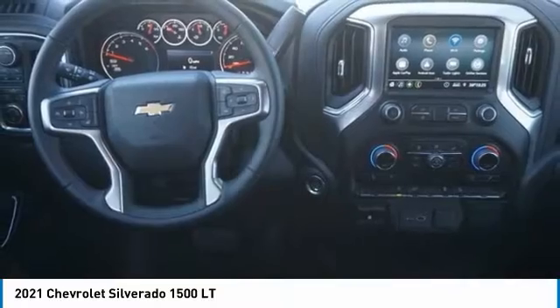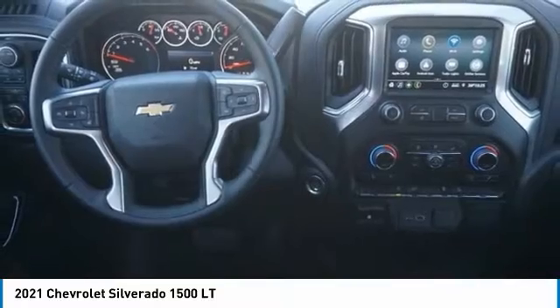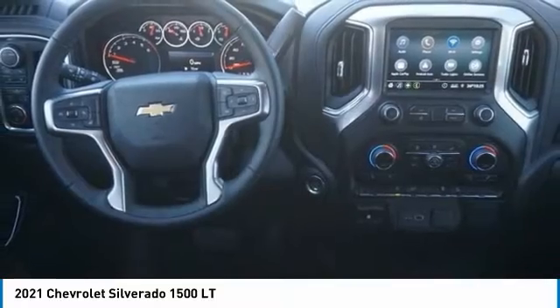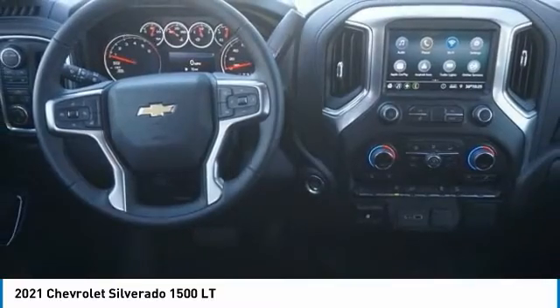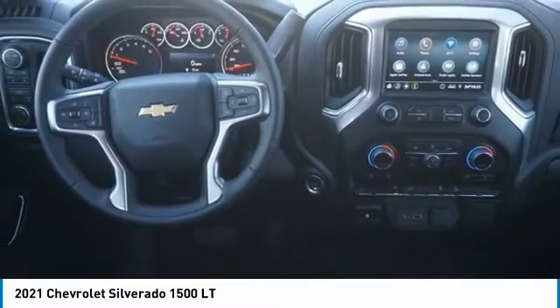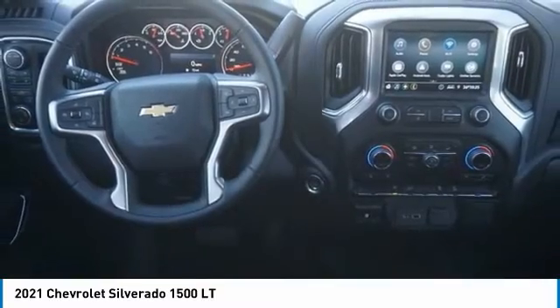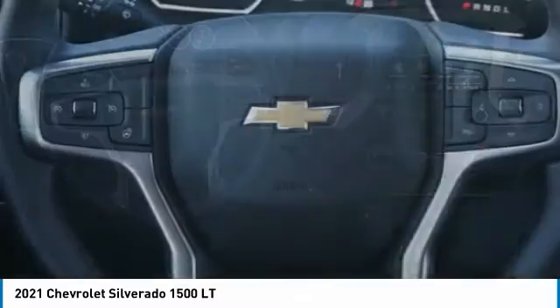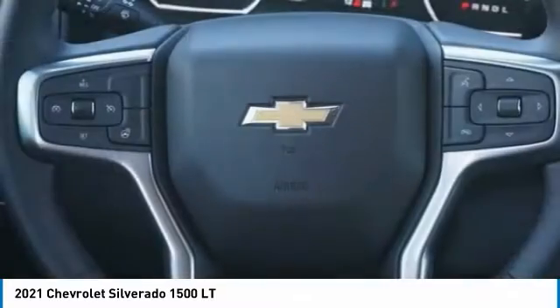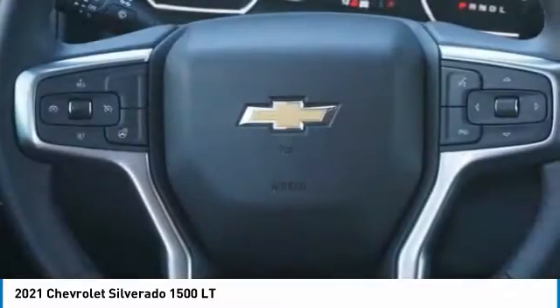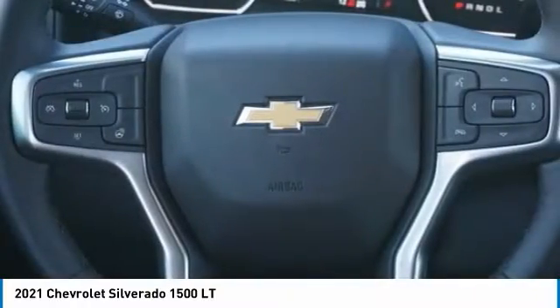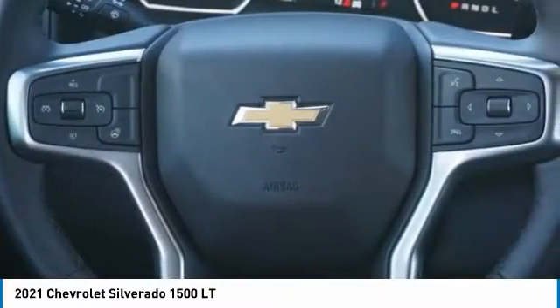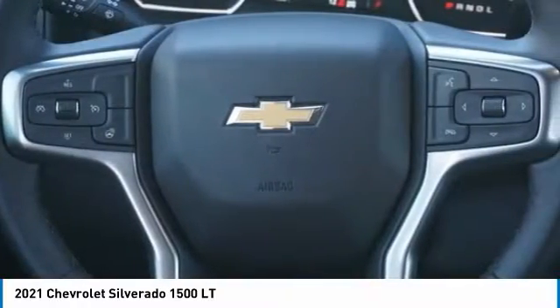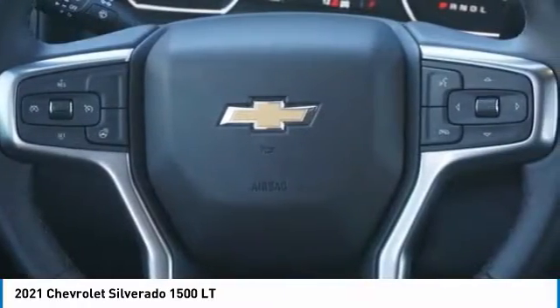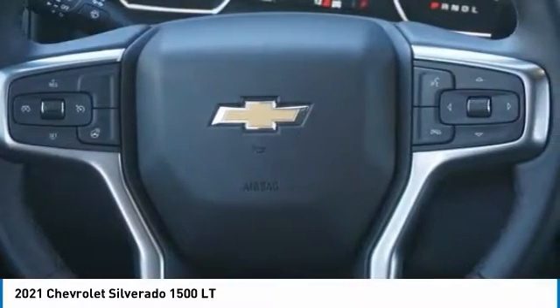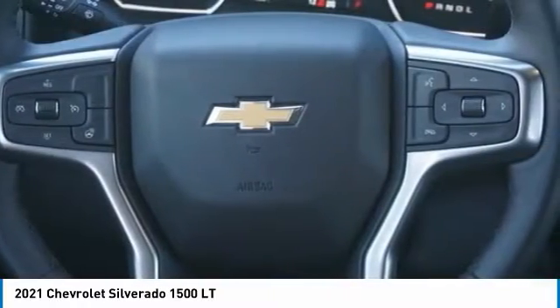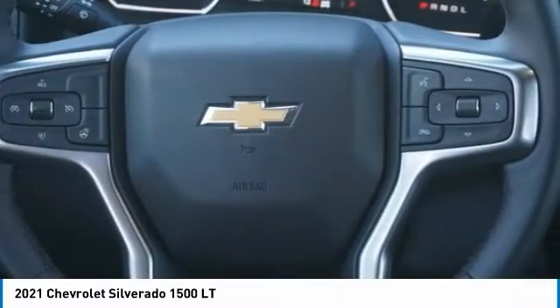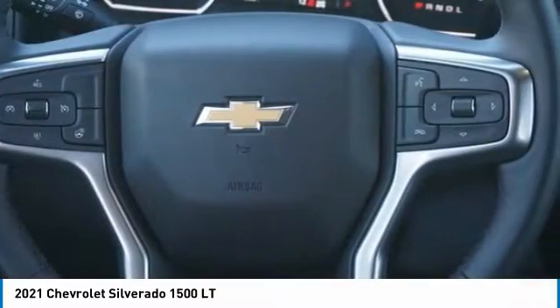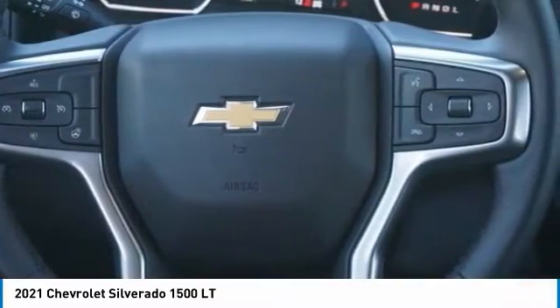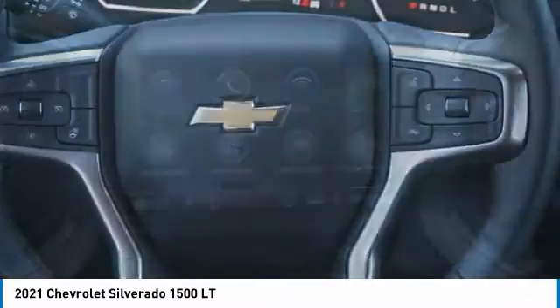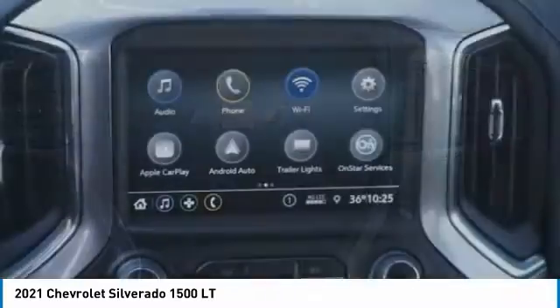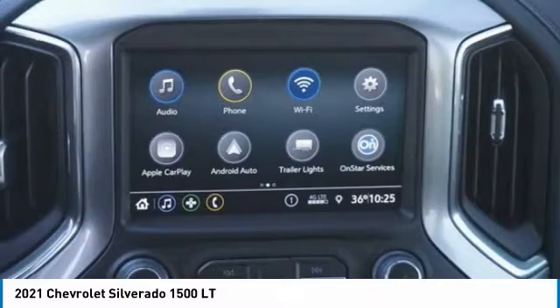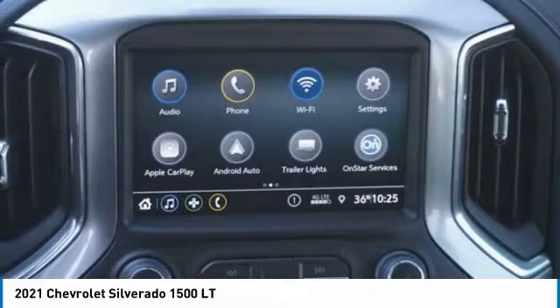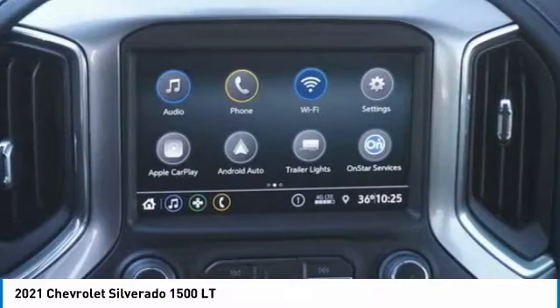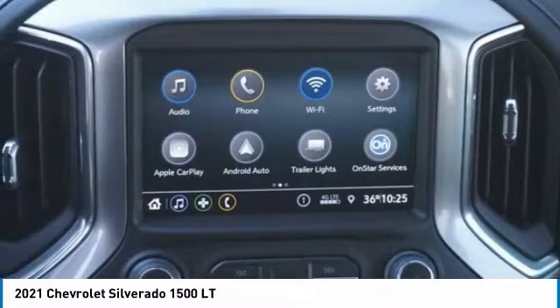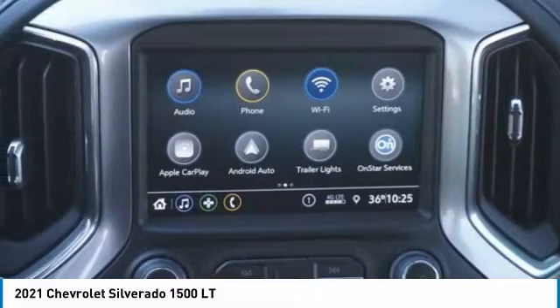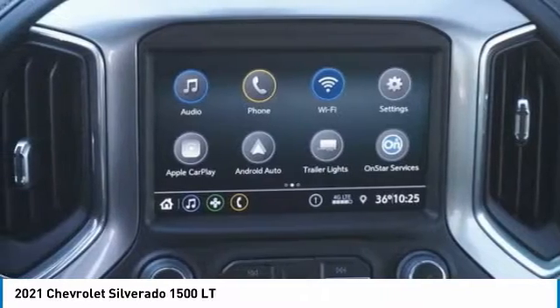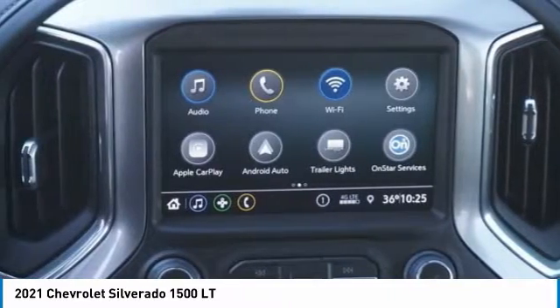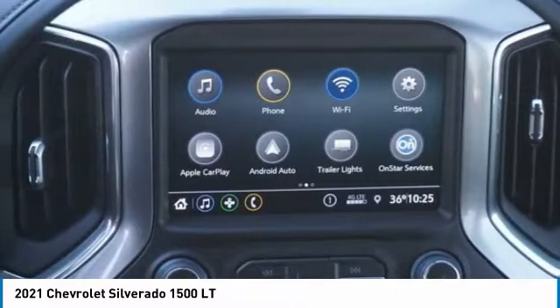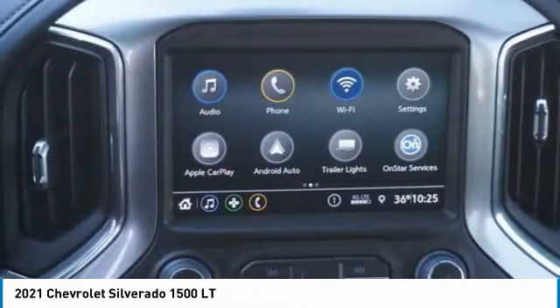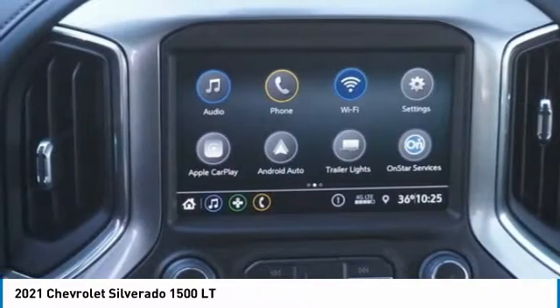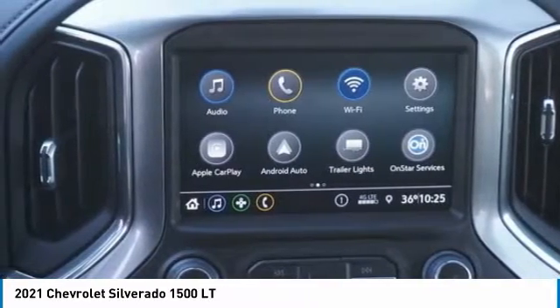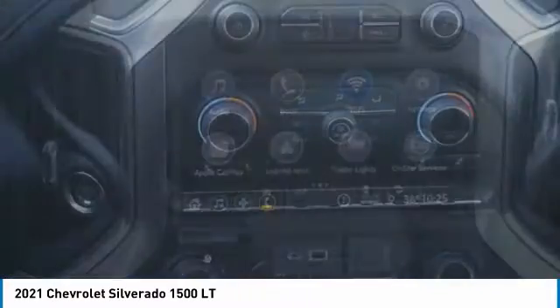Daytime running lights. This beauty is sure to make you the talk of the neighborhood, so call or drop in for a test drive today.